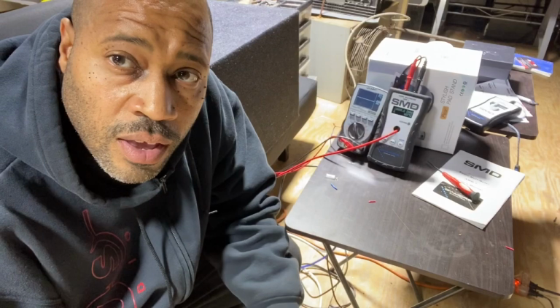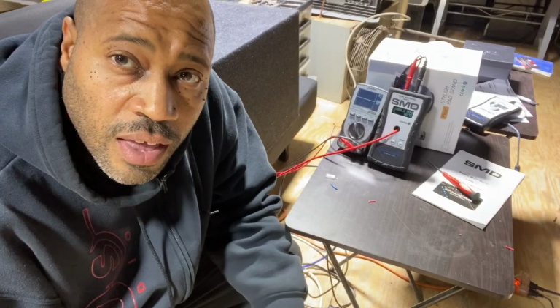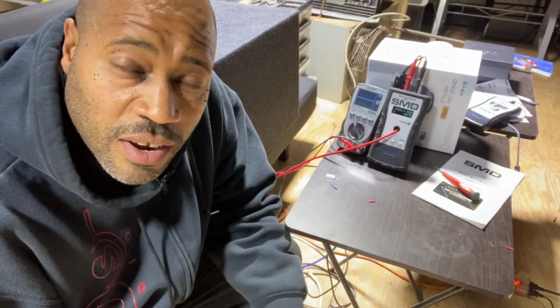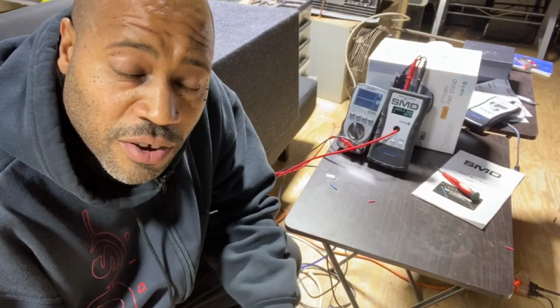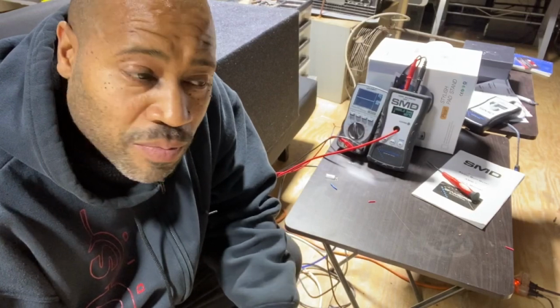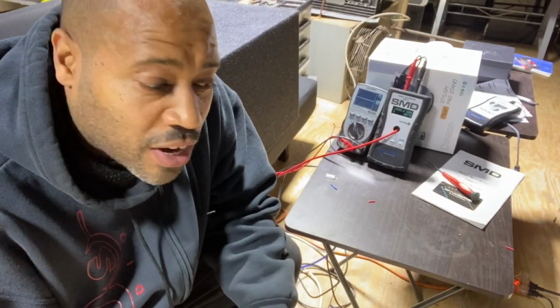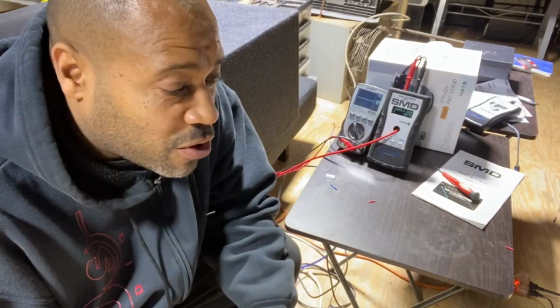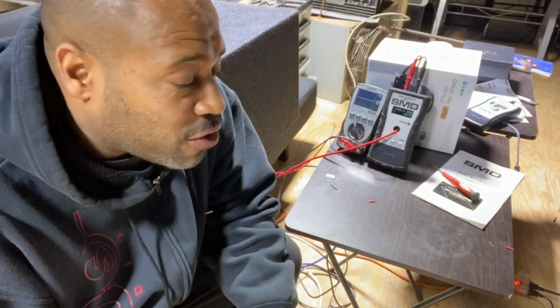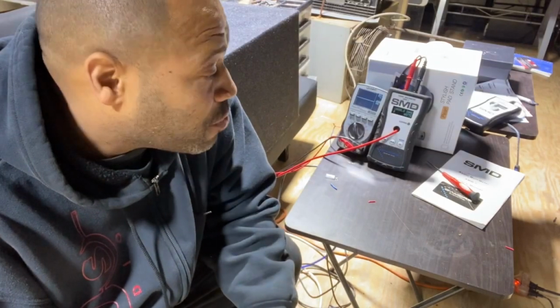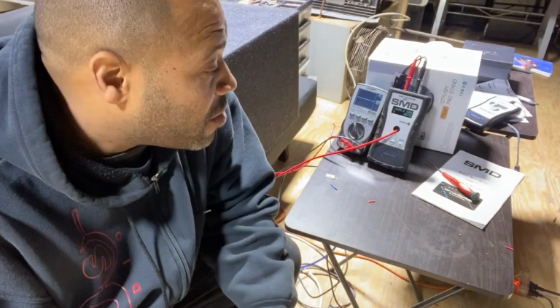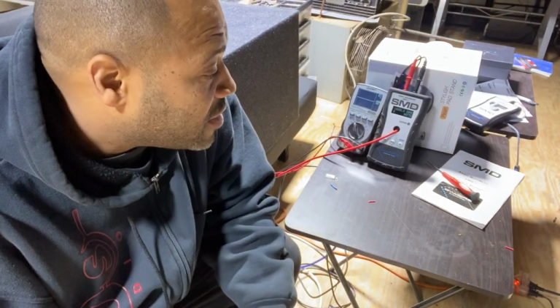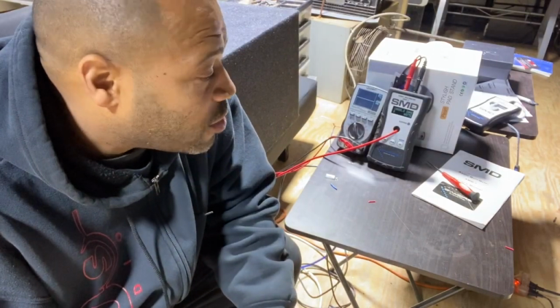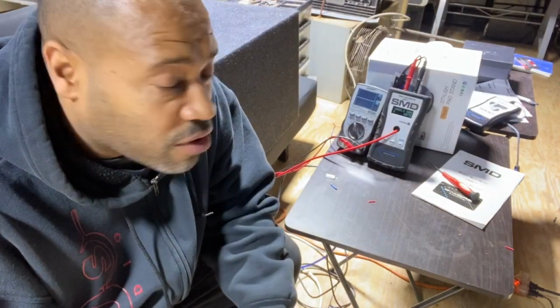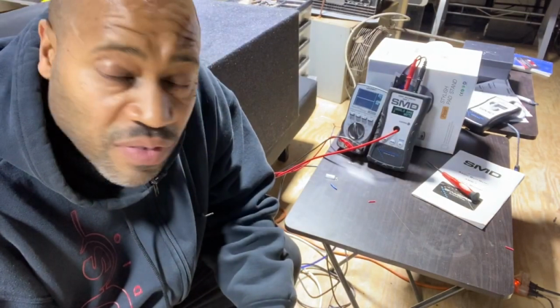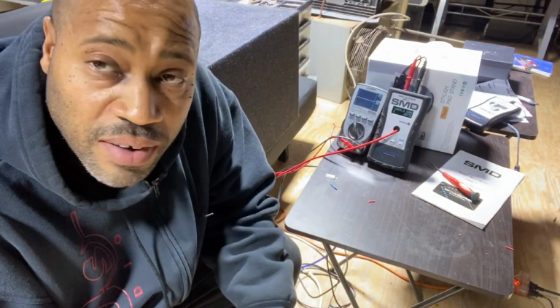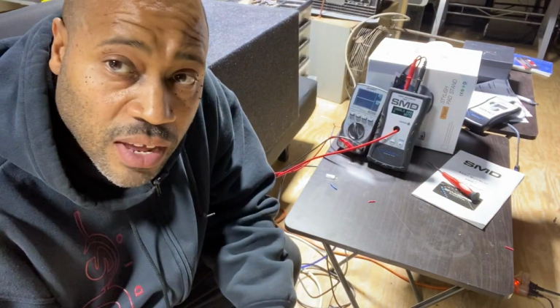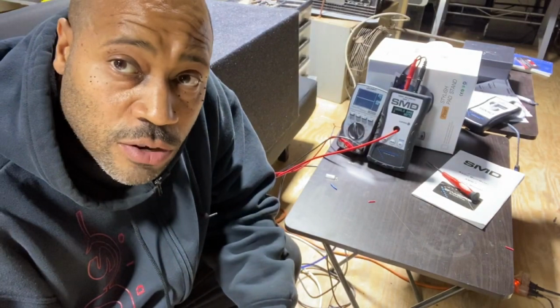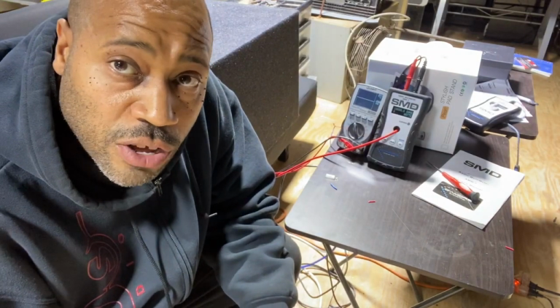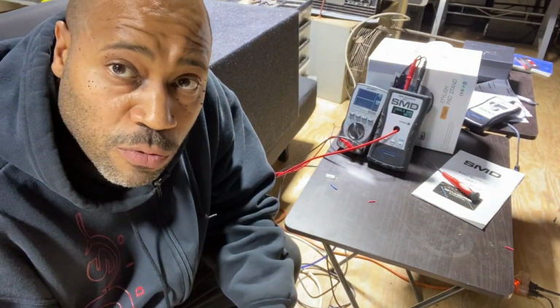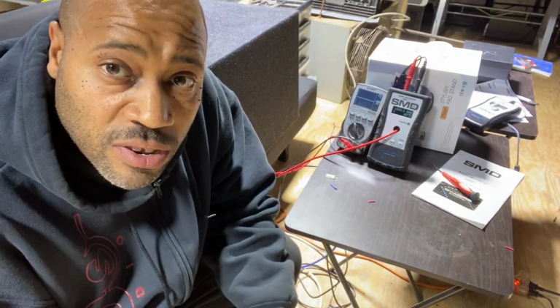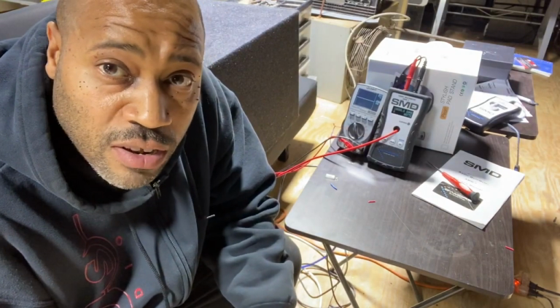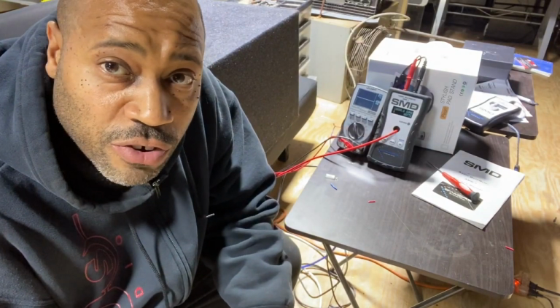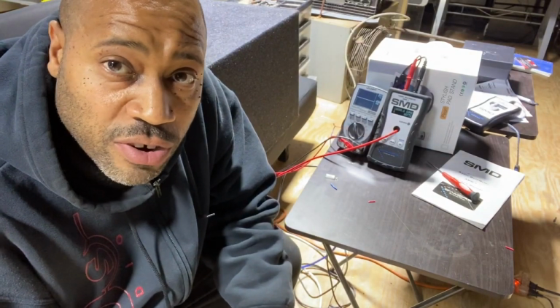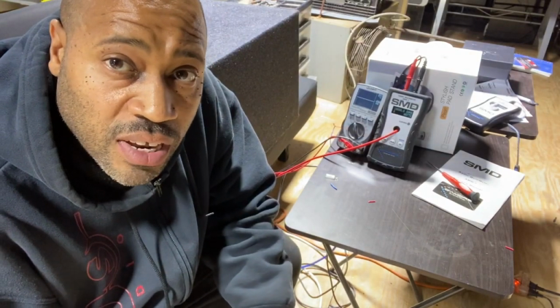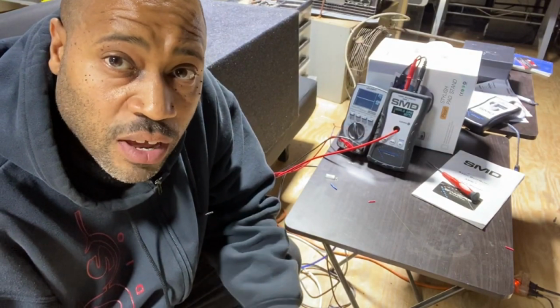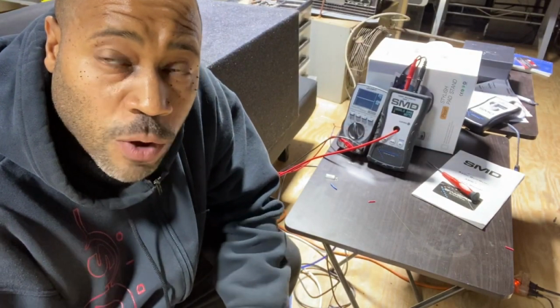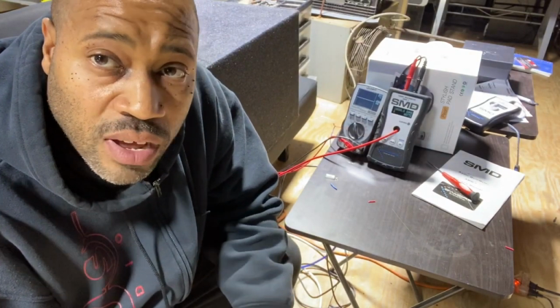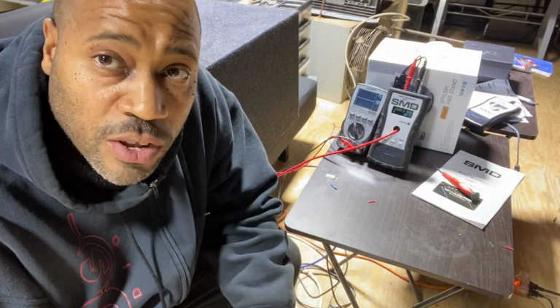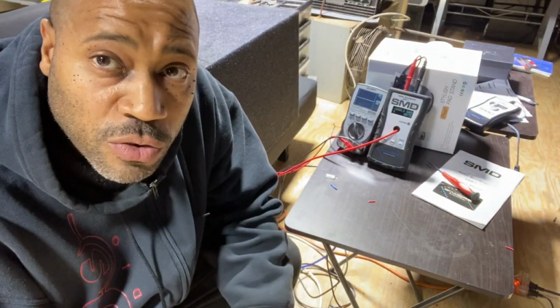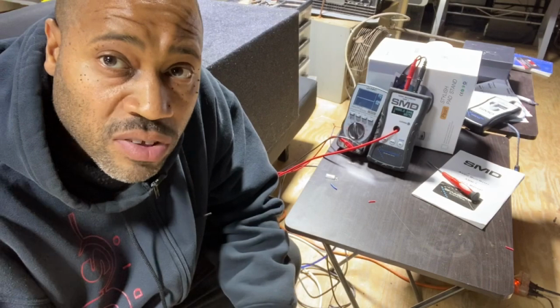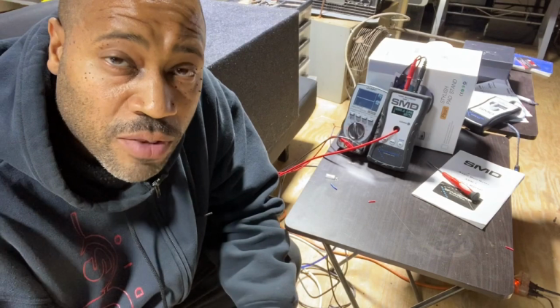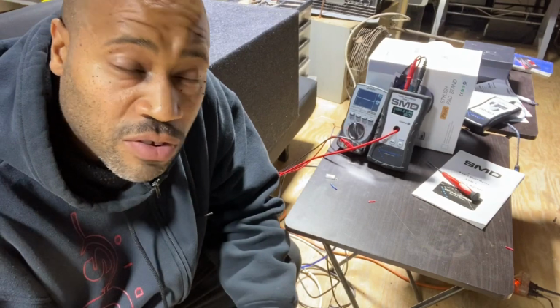How you doing? My name is Carlos Ramirez, owner of NVS Audio in Roselle, New Jersey, and welcome to Tool Time Tuesday.